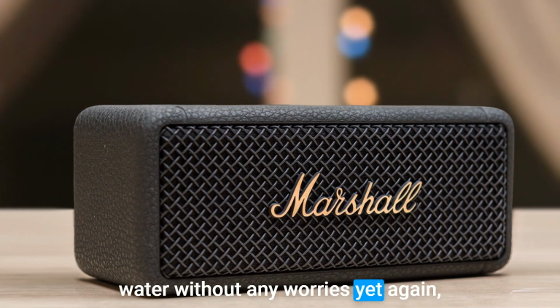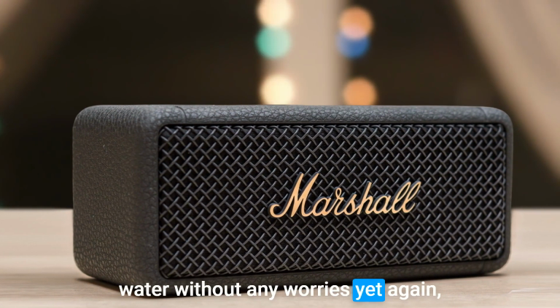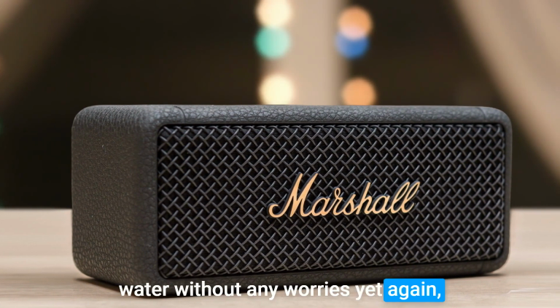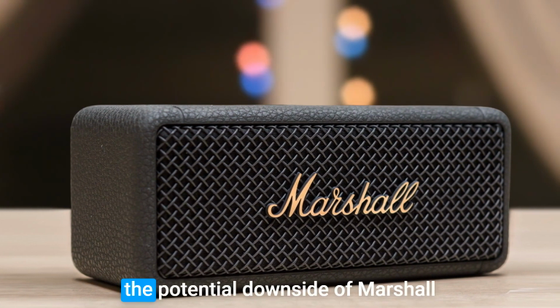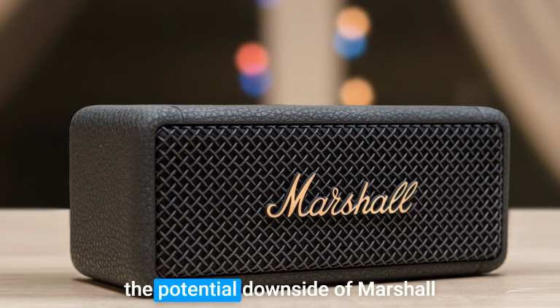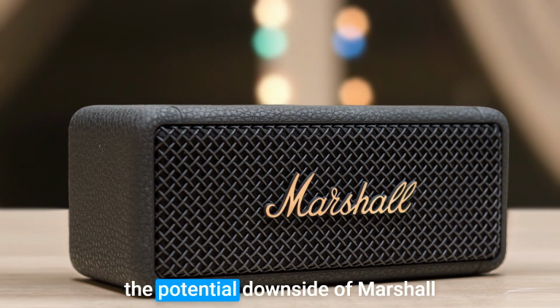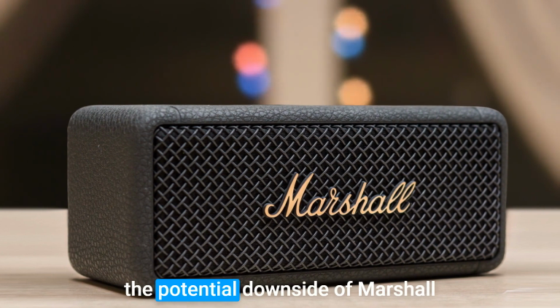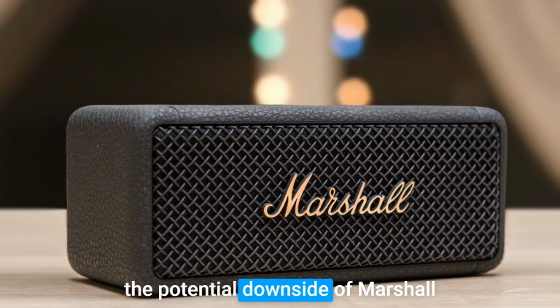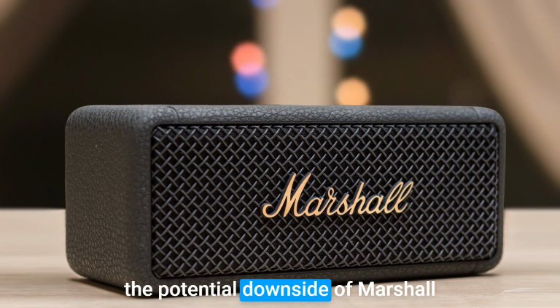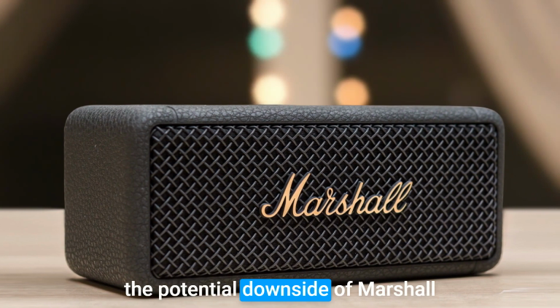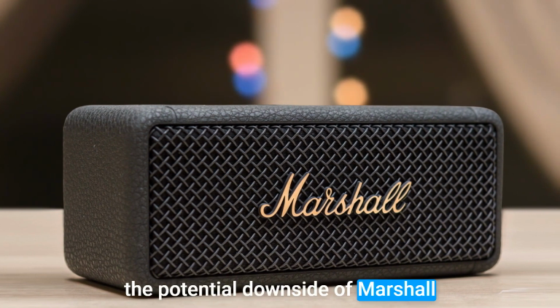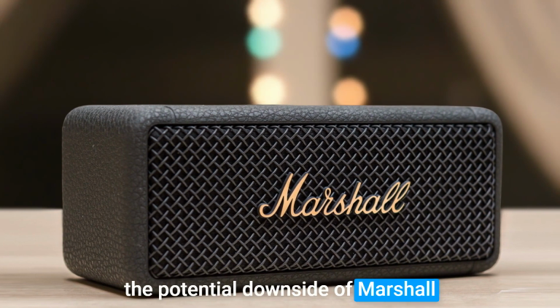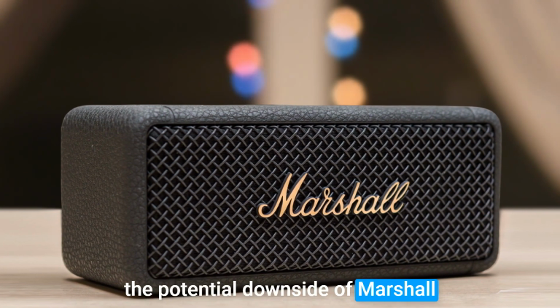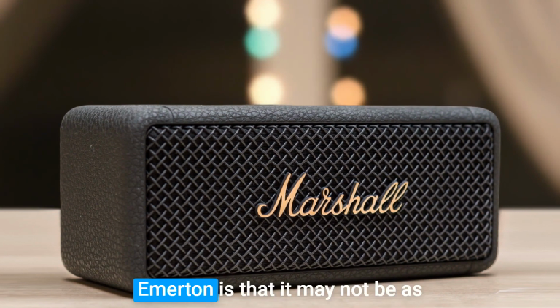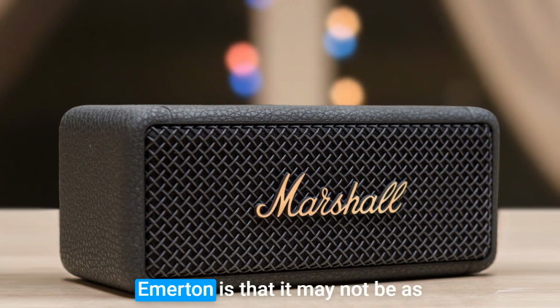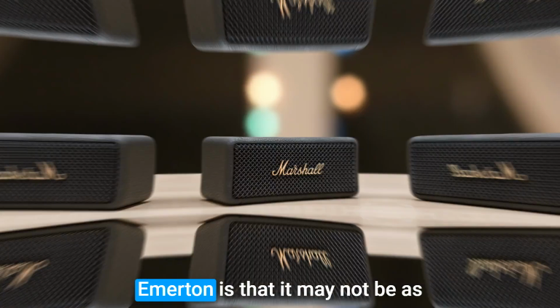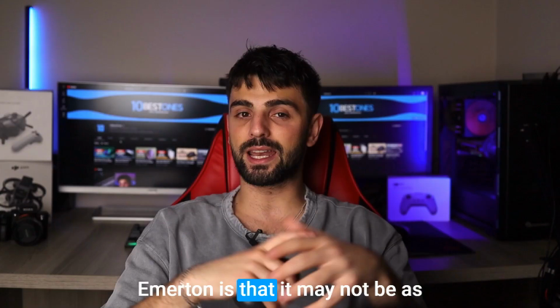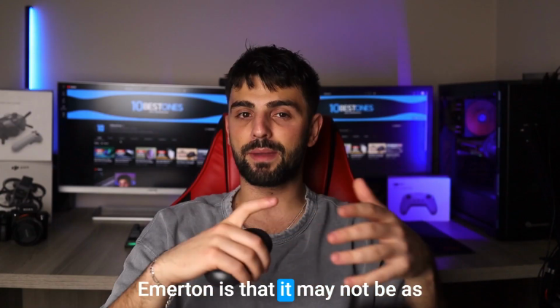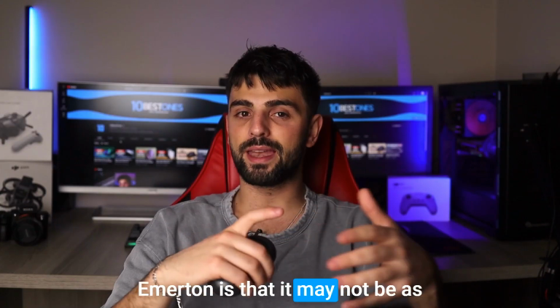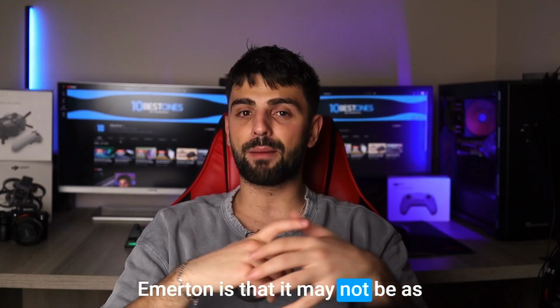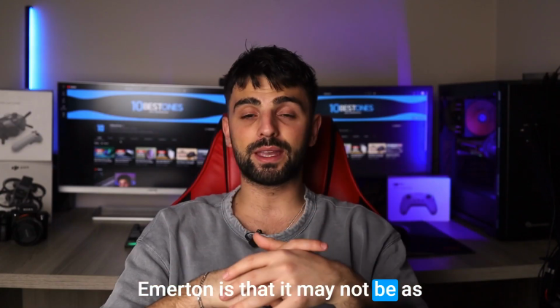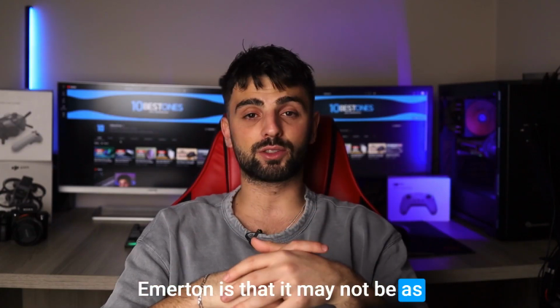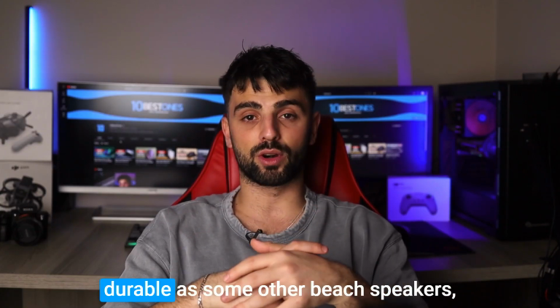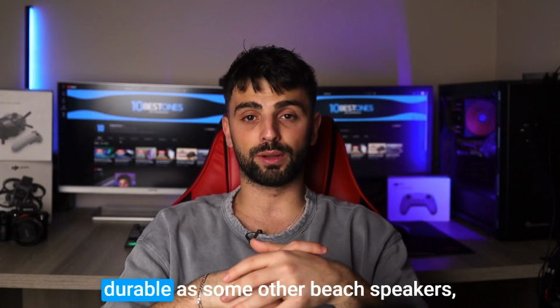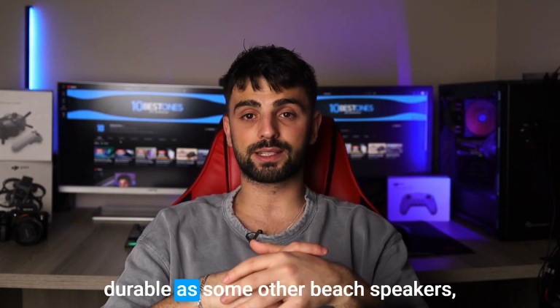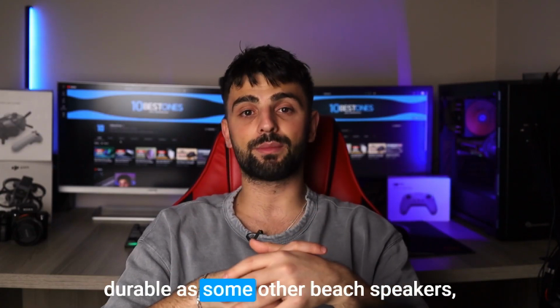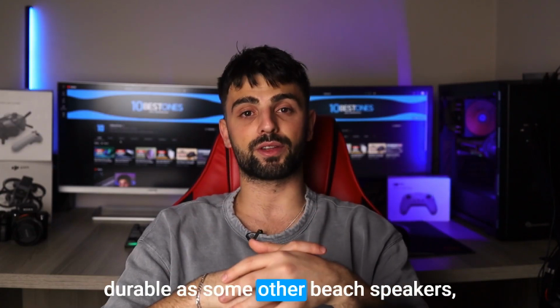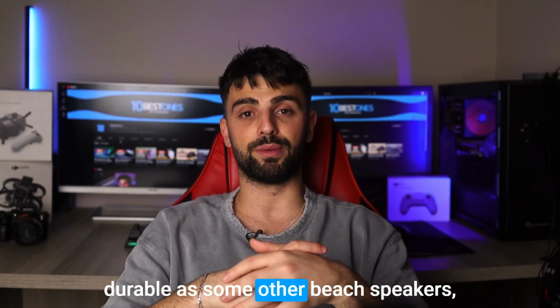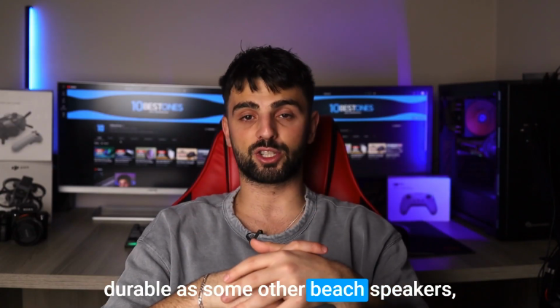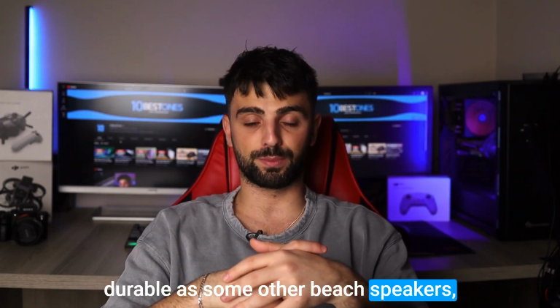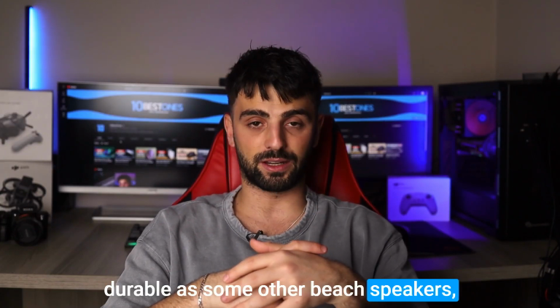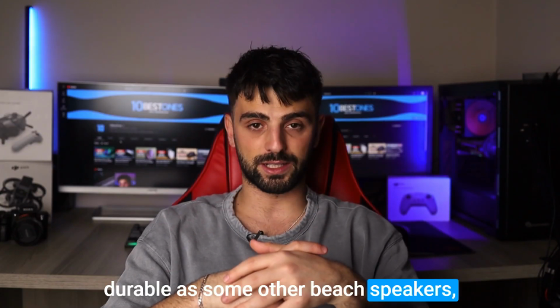Yet again, the potential downside of the Marshall Emberton is that it may not be as durable as some other beach speakers.